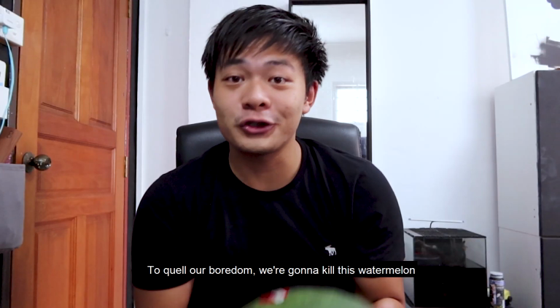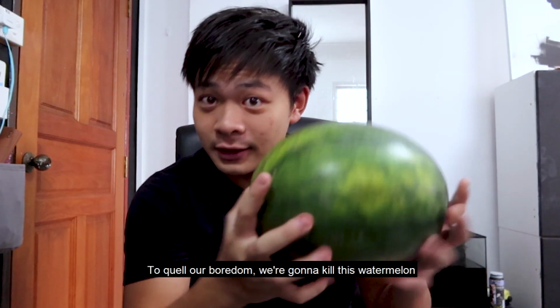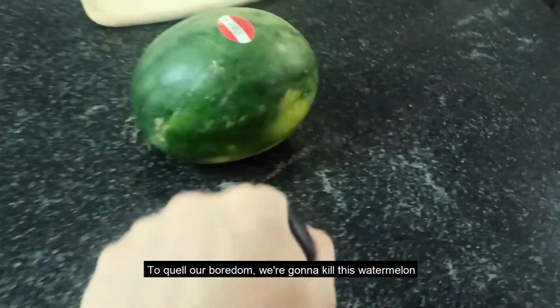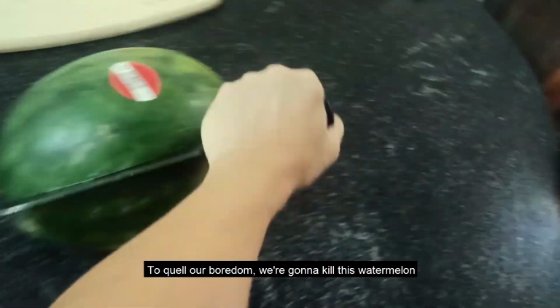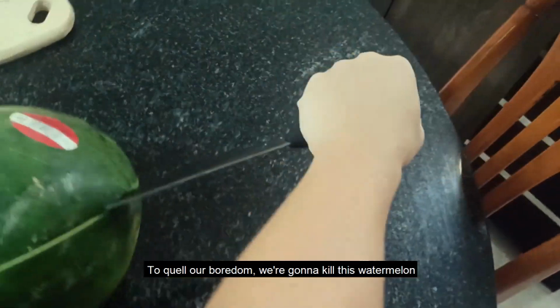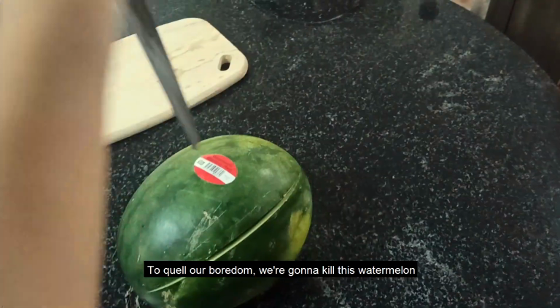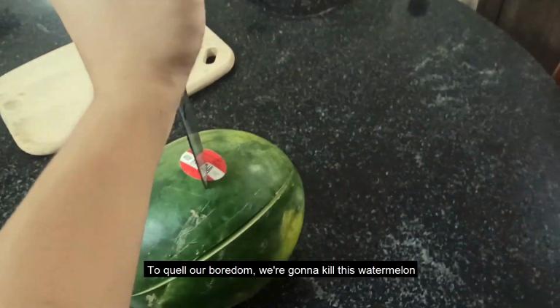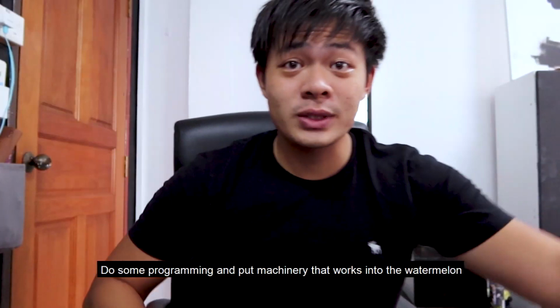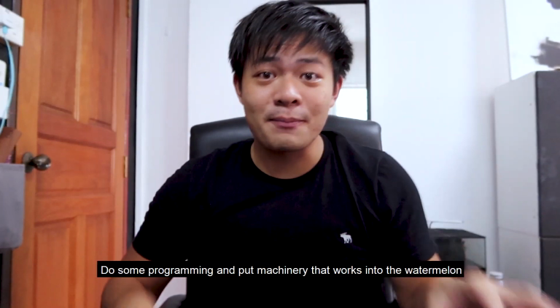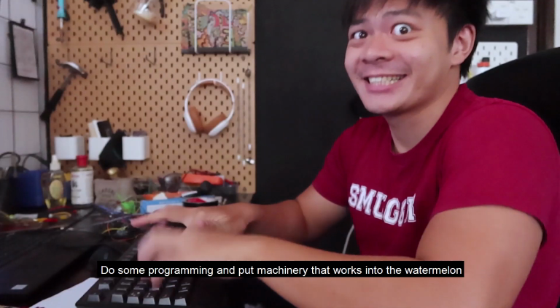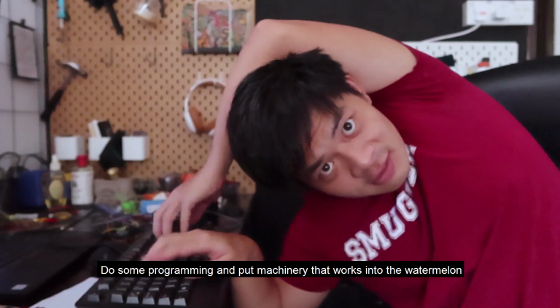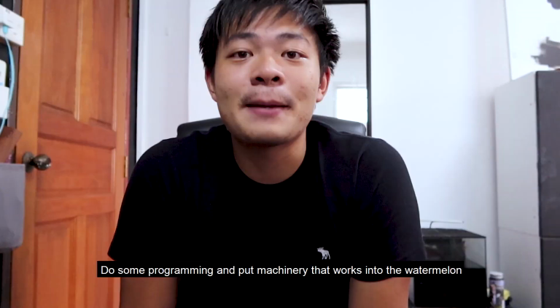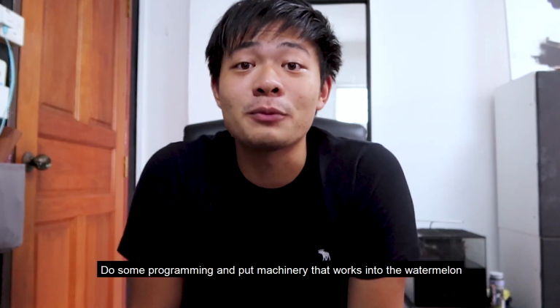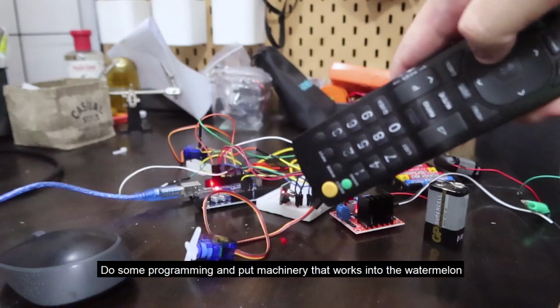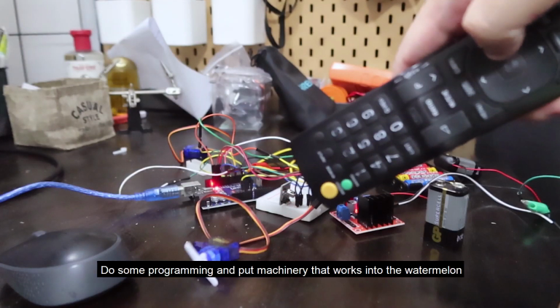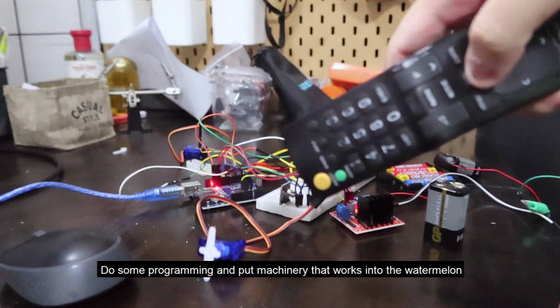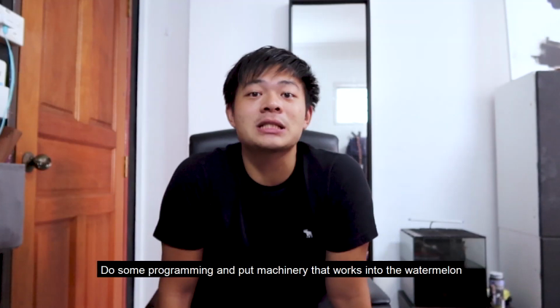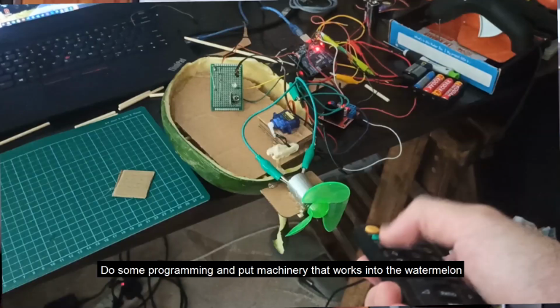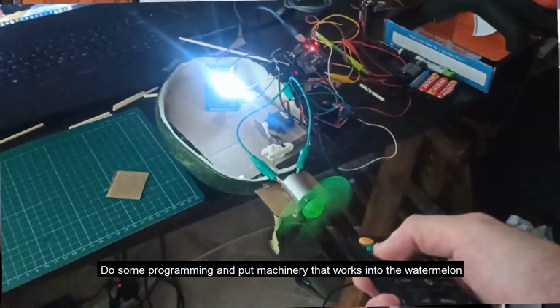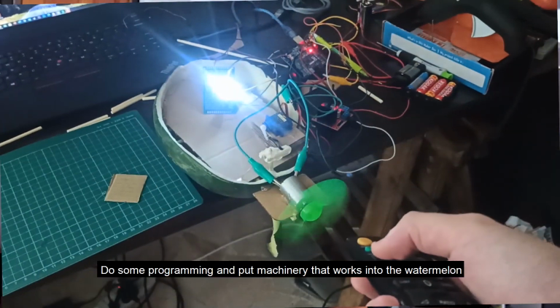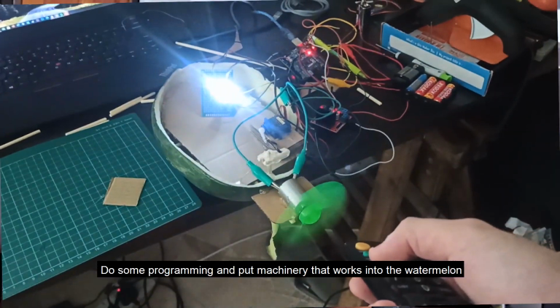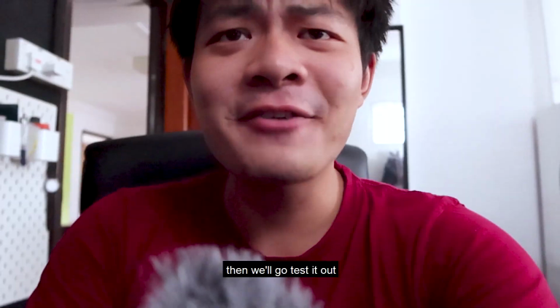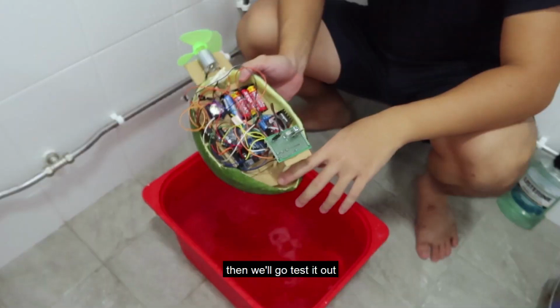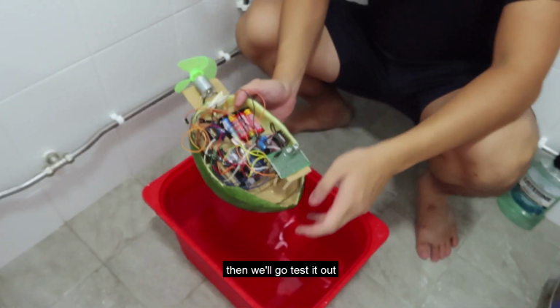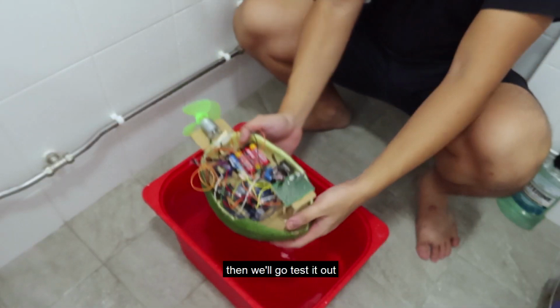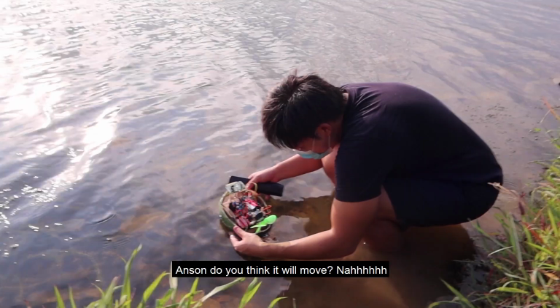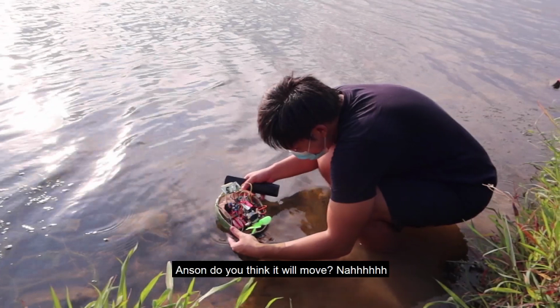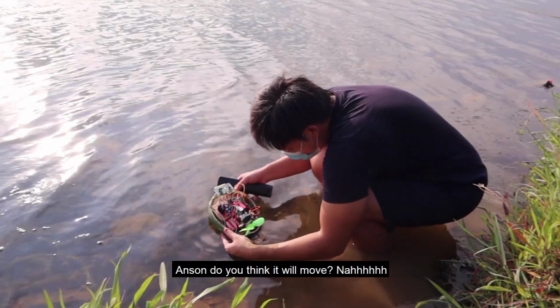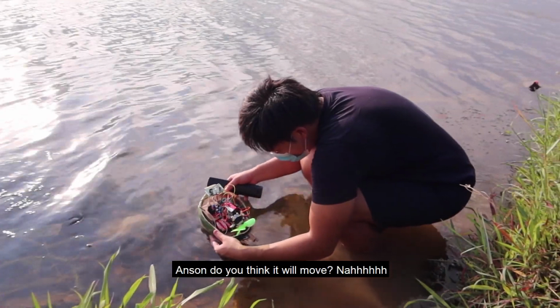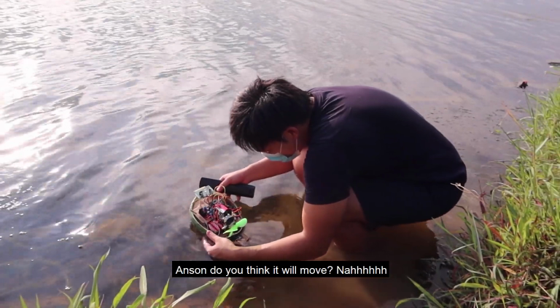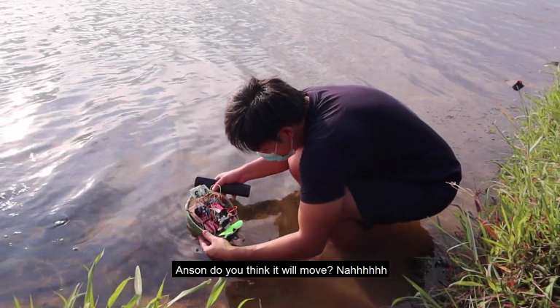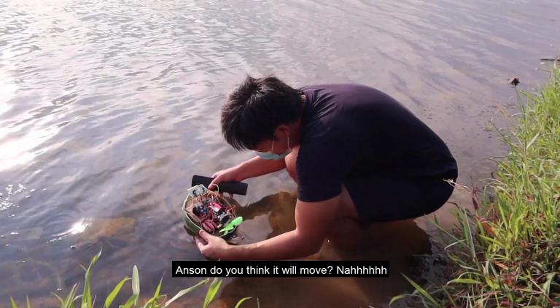To quell our boredom, we're gonna kill this watermelon, do some programming, and put machinery inside it. Then we'll go test it out. Hanson, do you think it'll move? Nah.